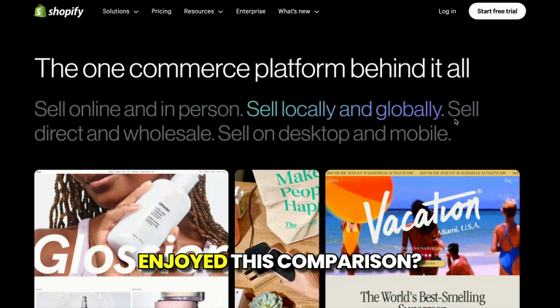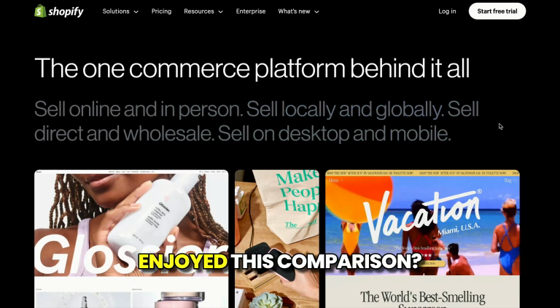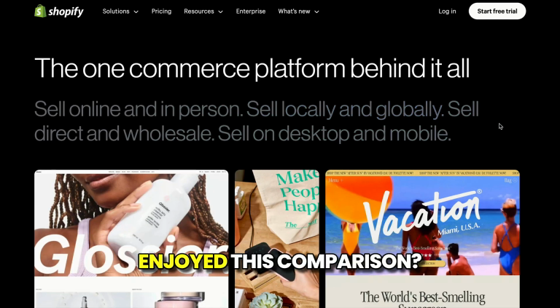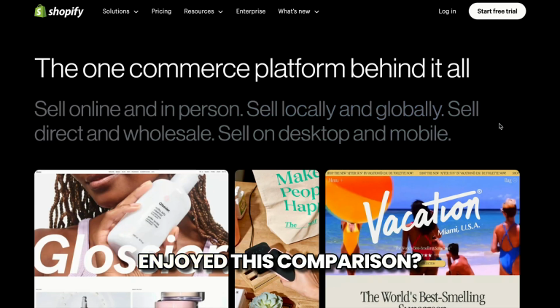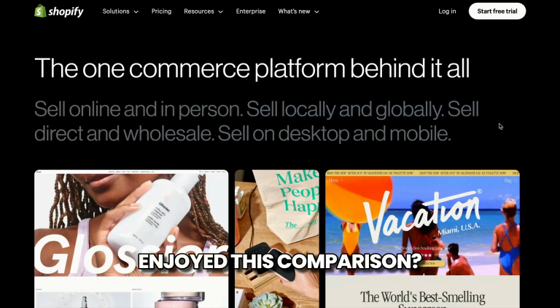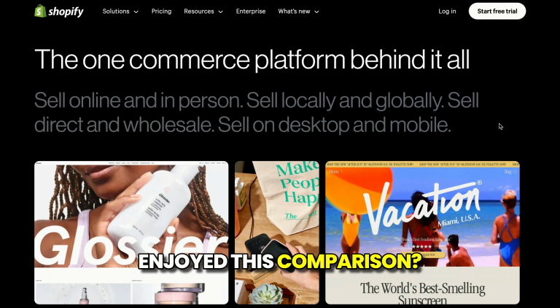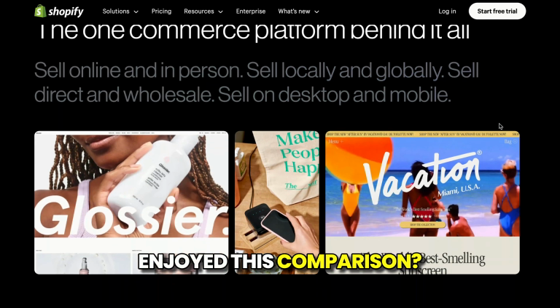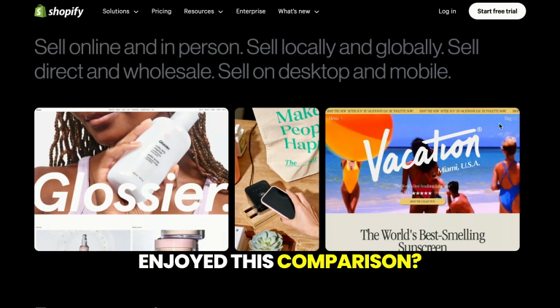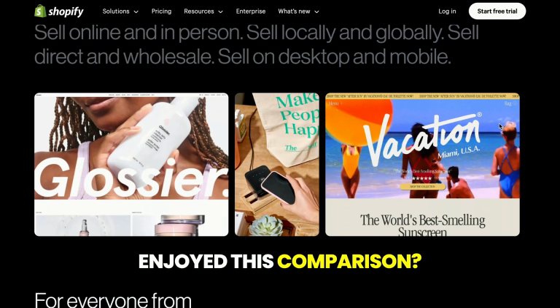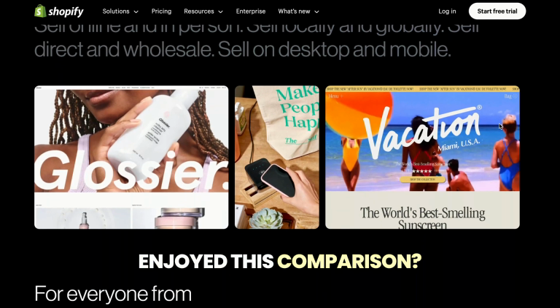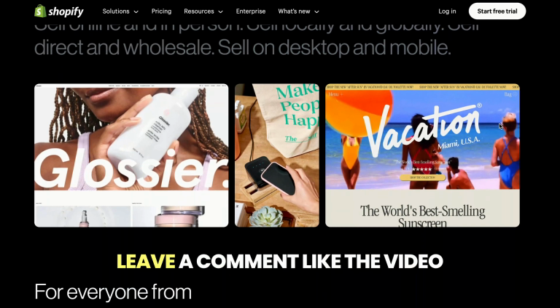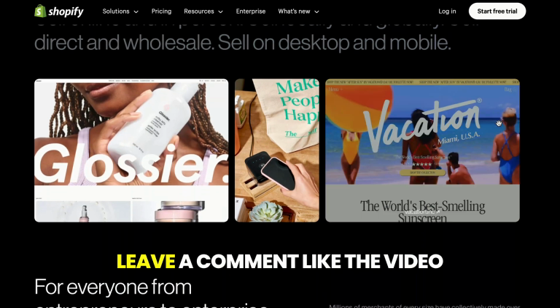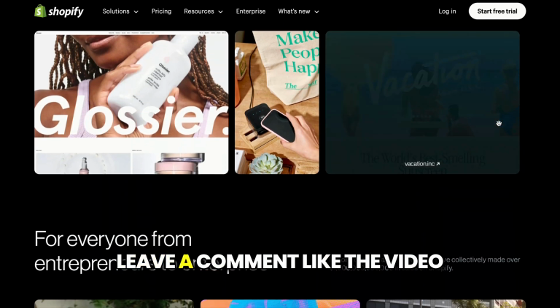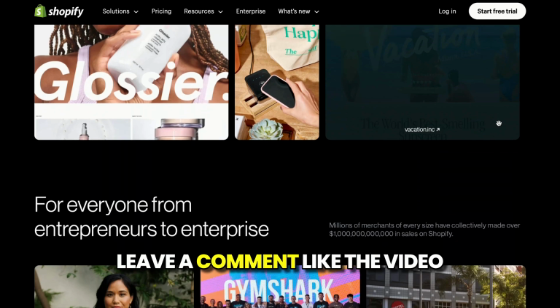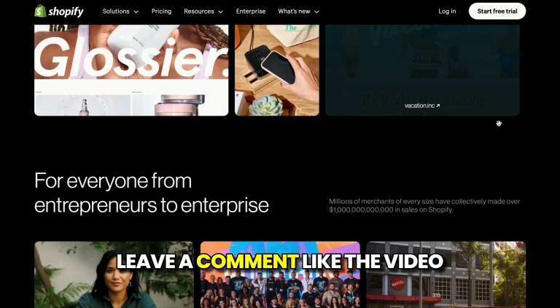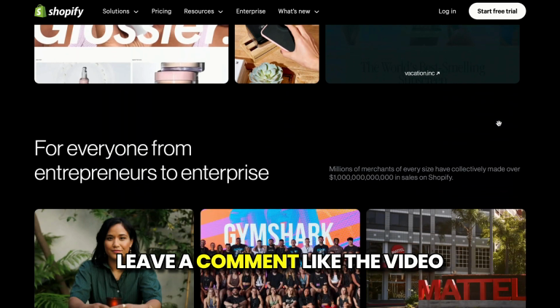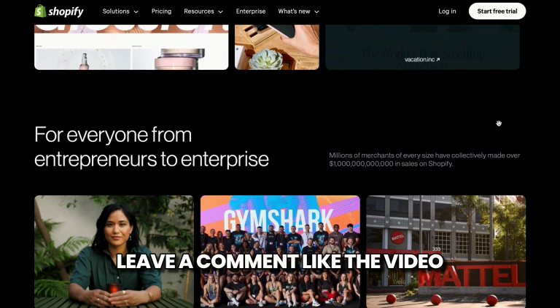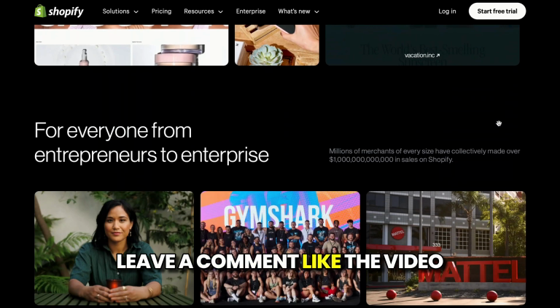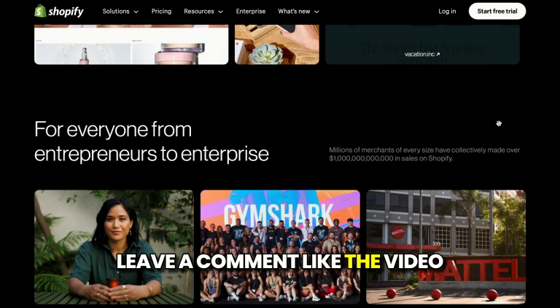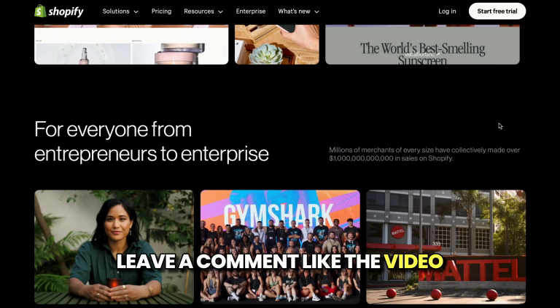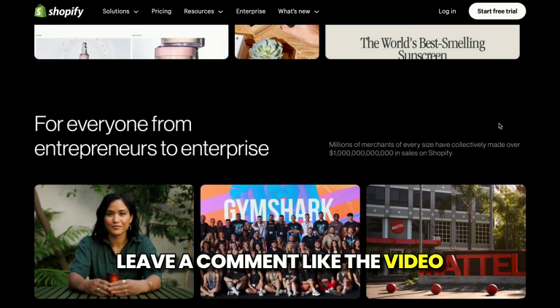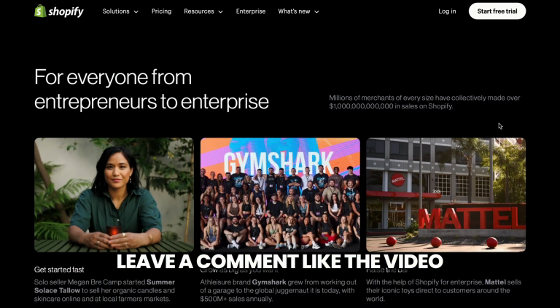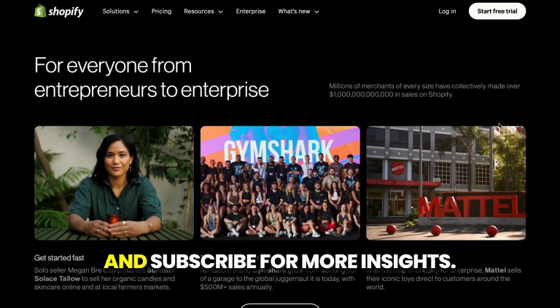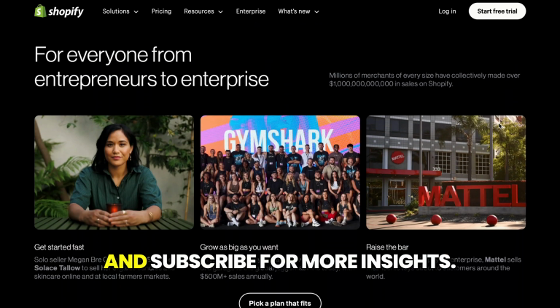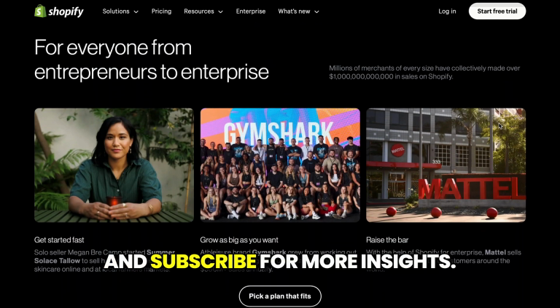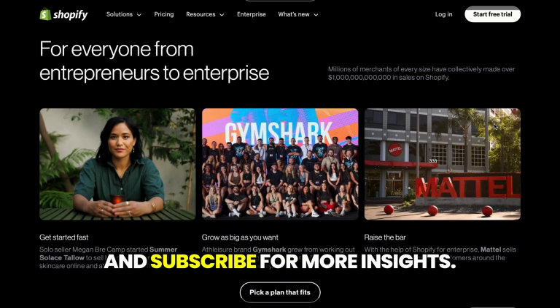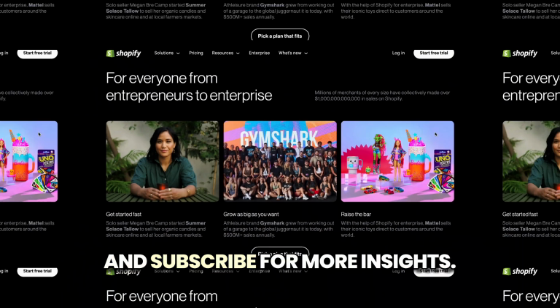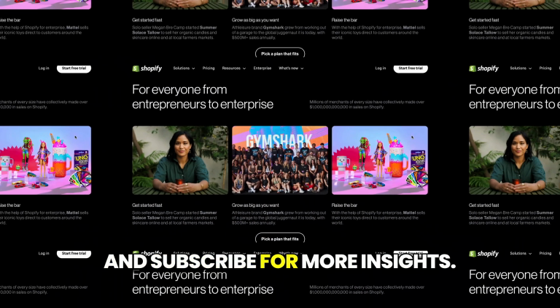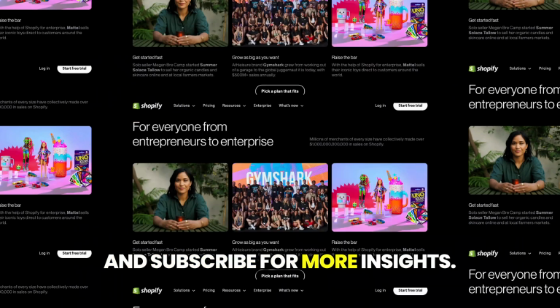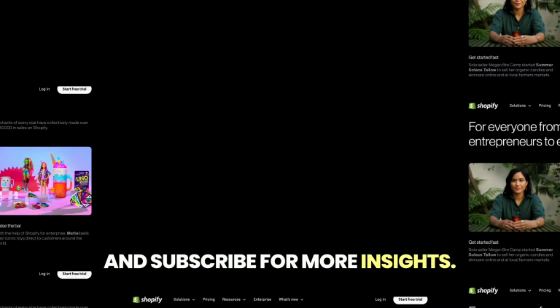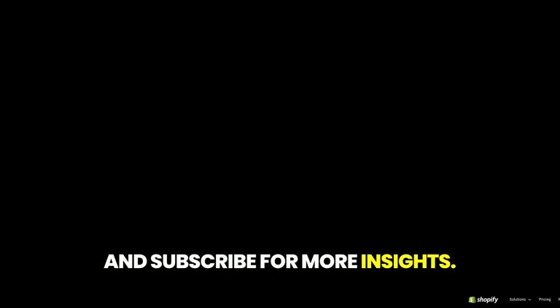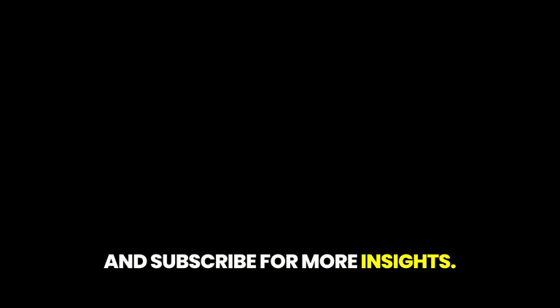Enjoyed this comparison? Leave a comment, like the video, and subscribe for more insights.